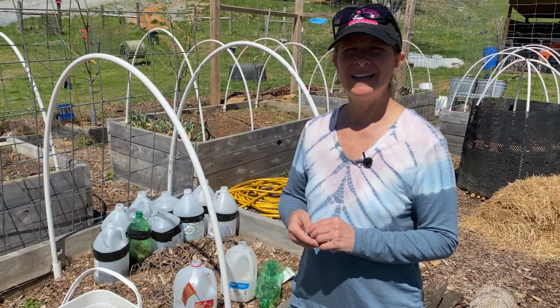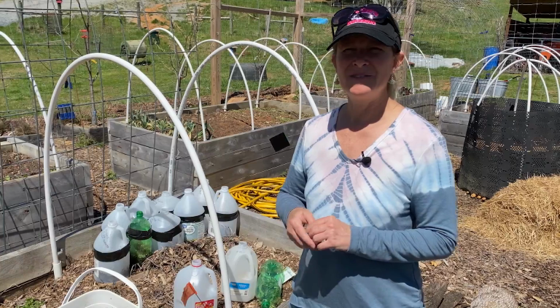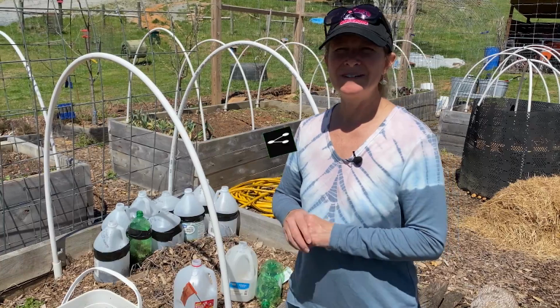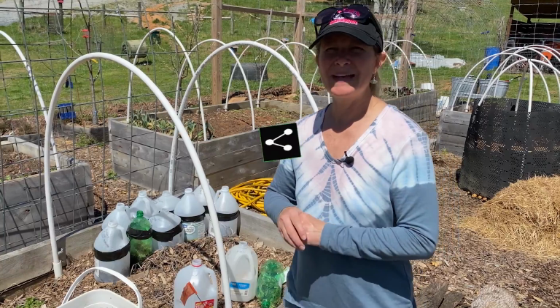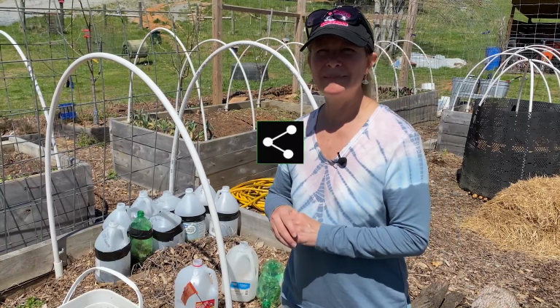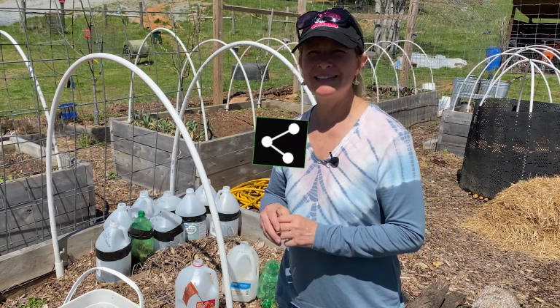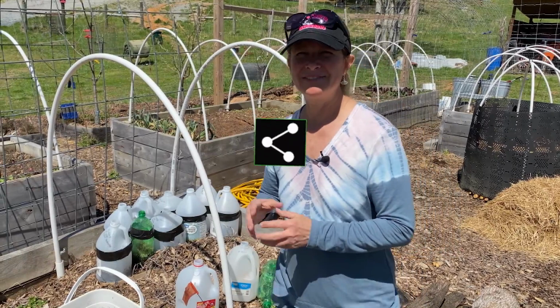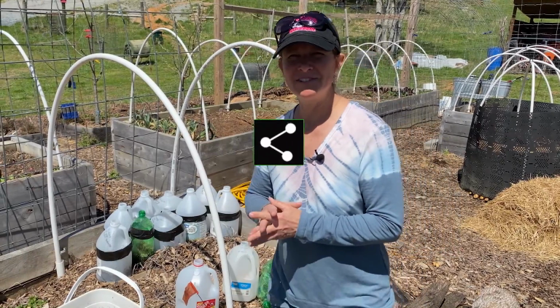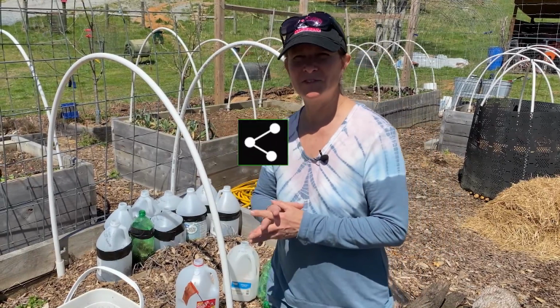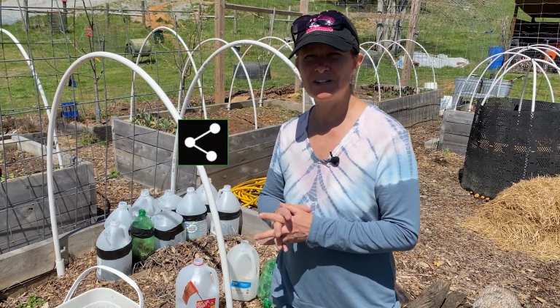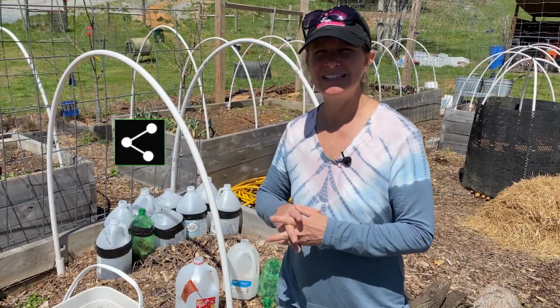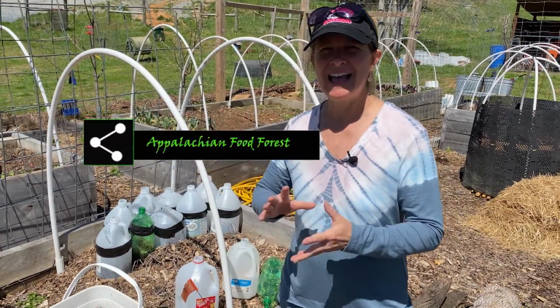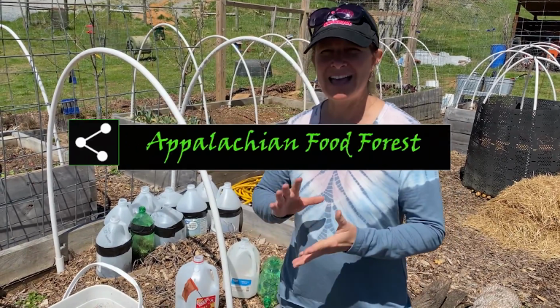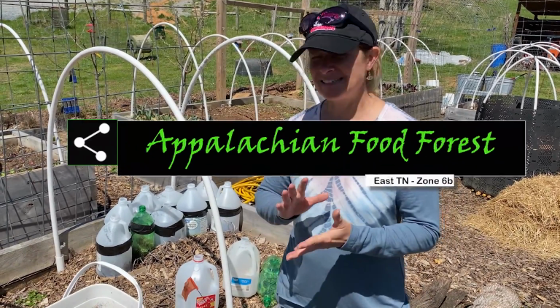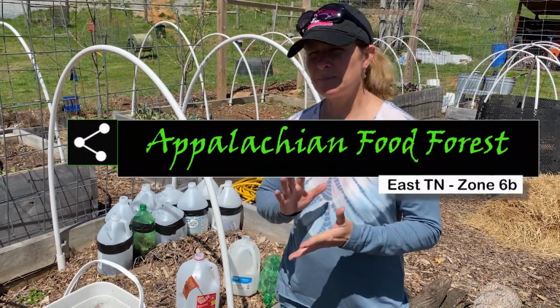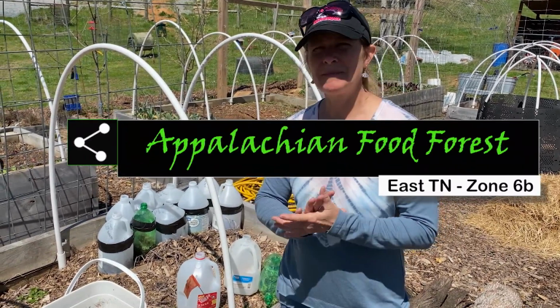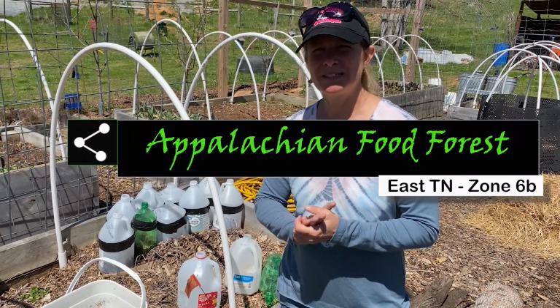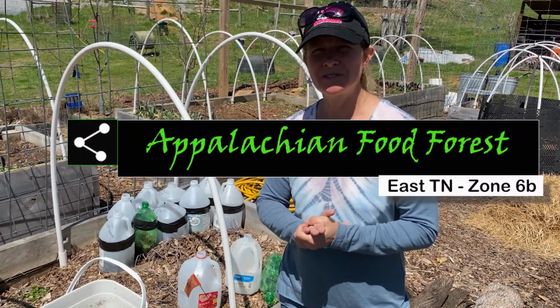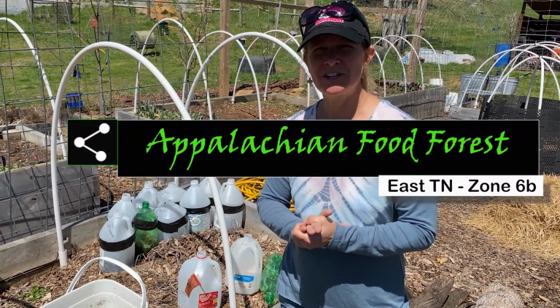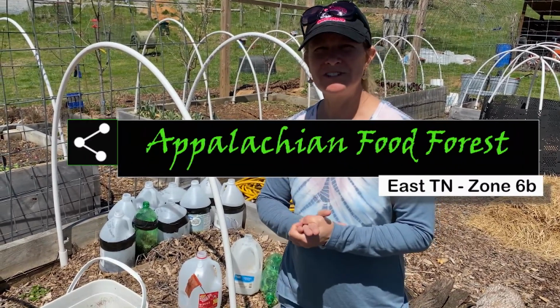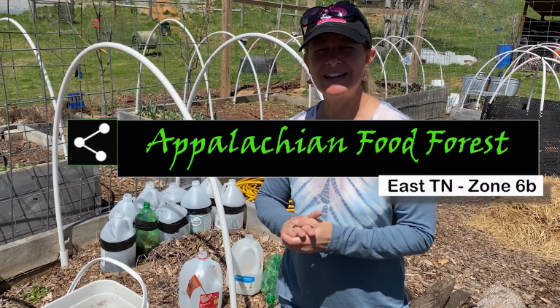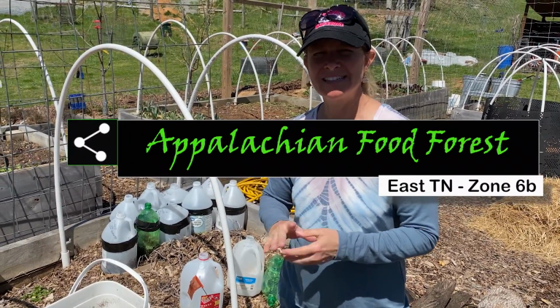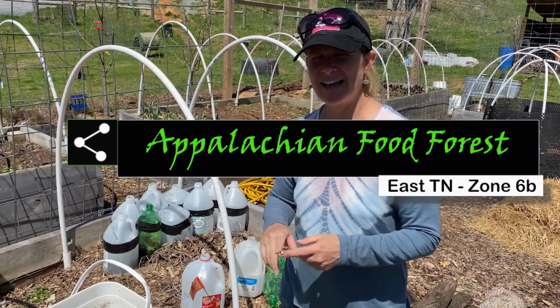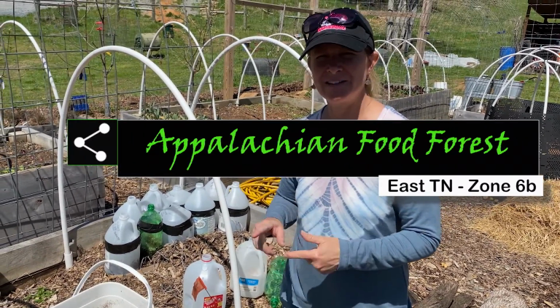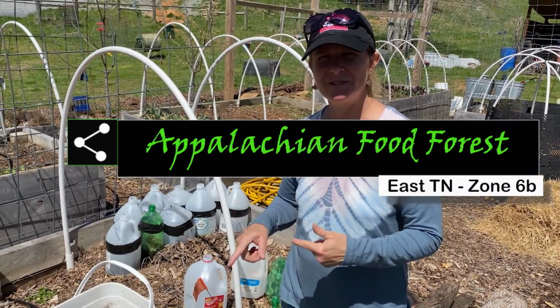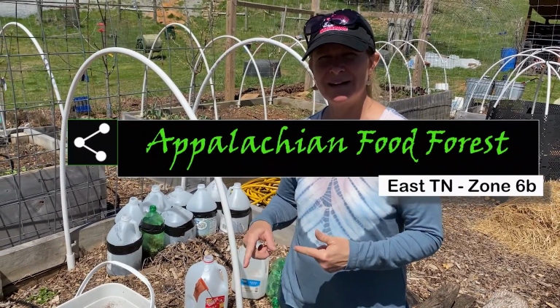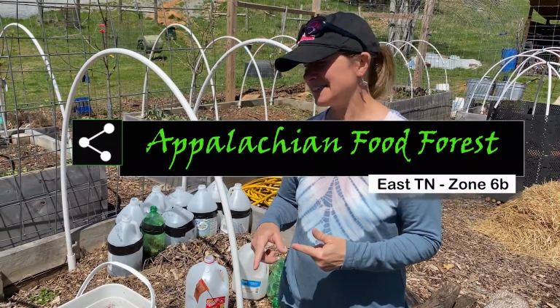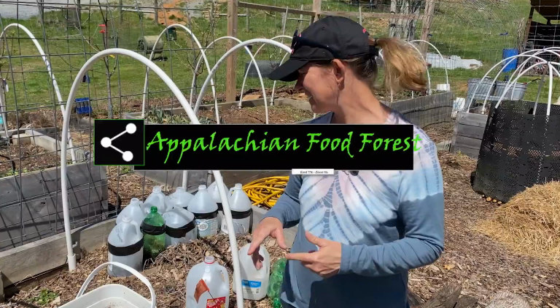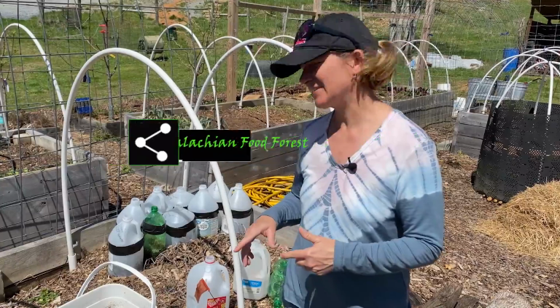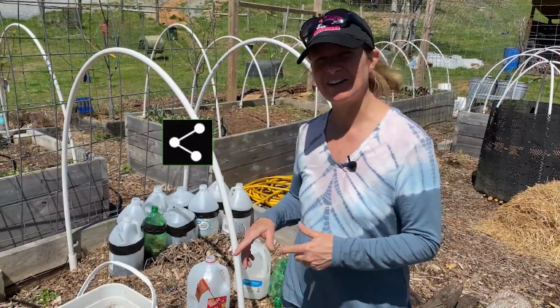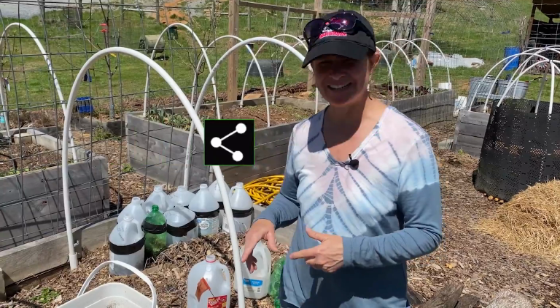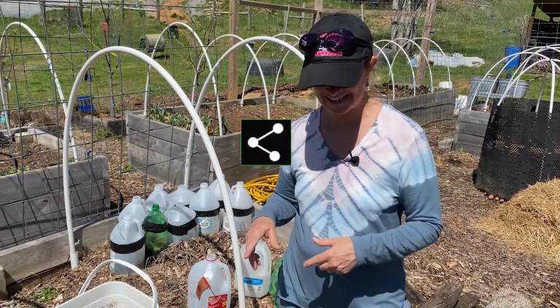Welcome to Appalachian Food Forest. As I promised, I'm going to show you guys today how I do my container gardening.